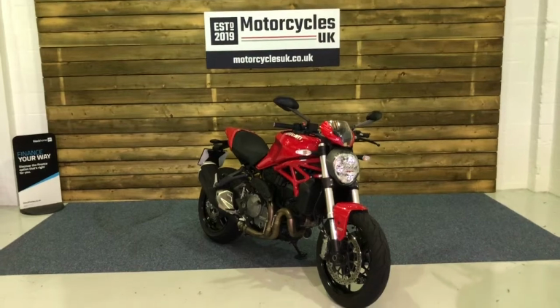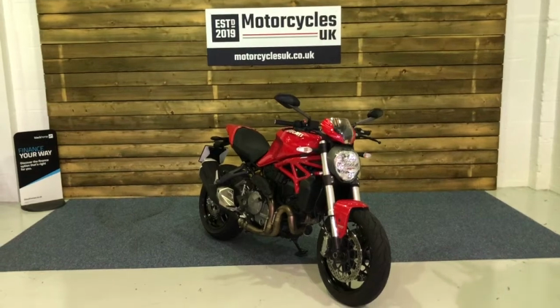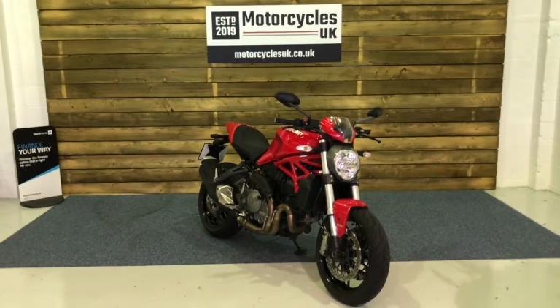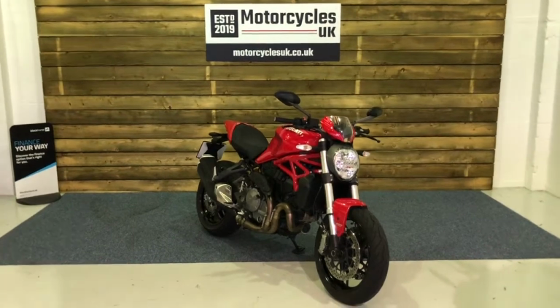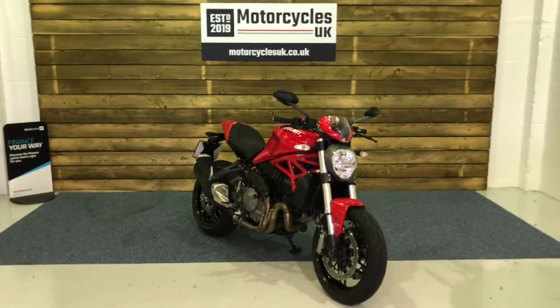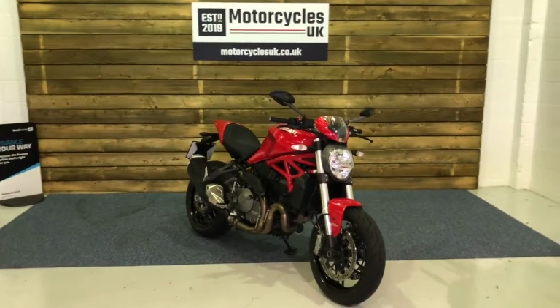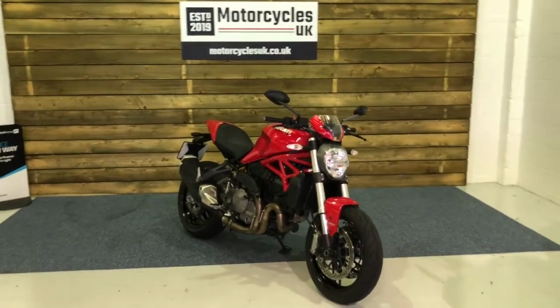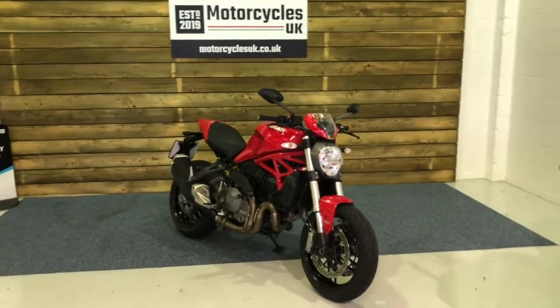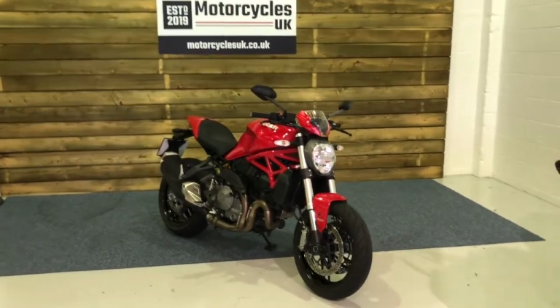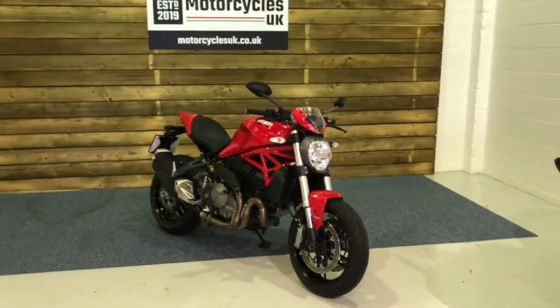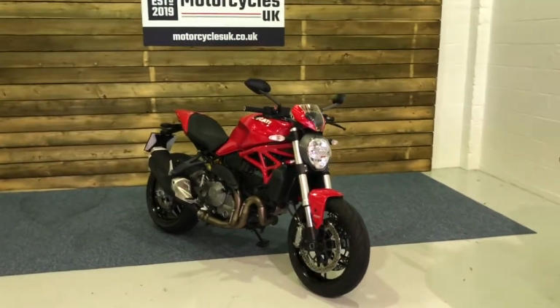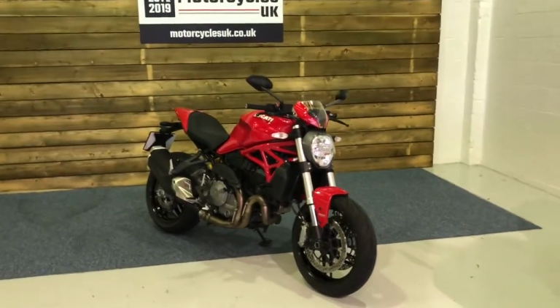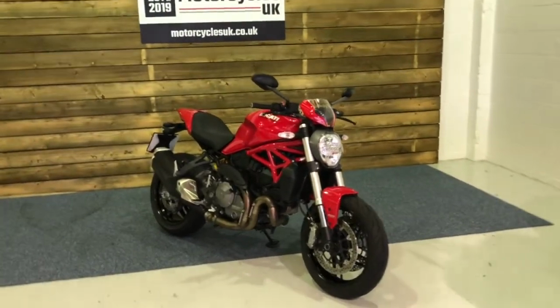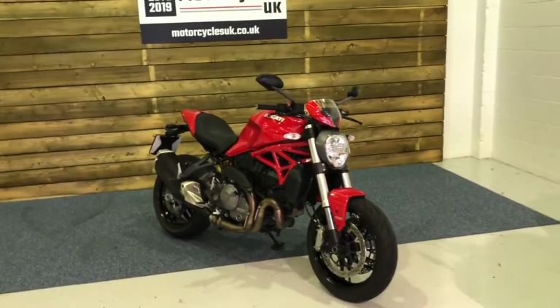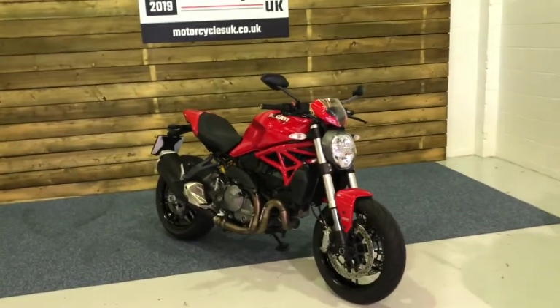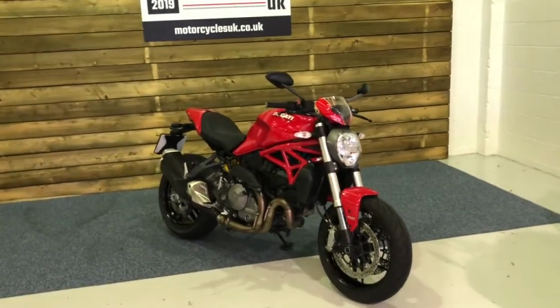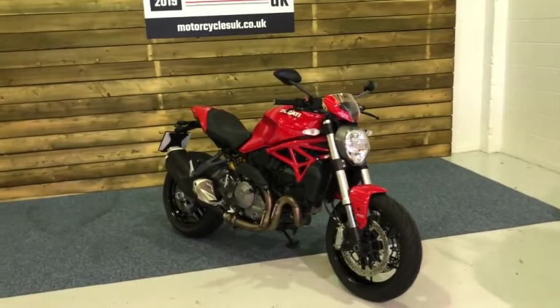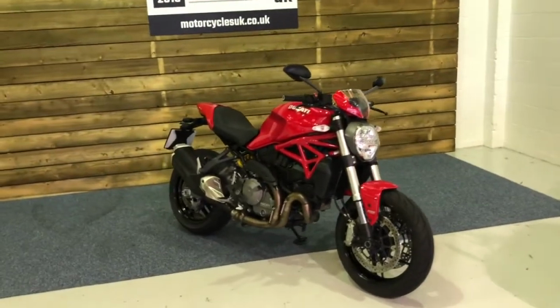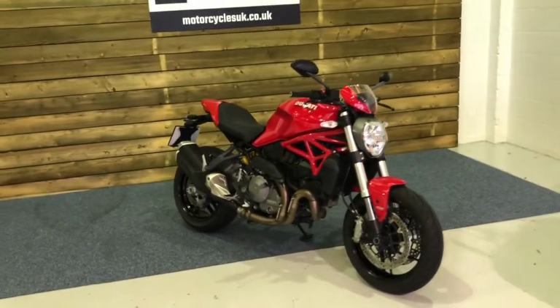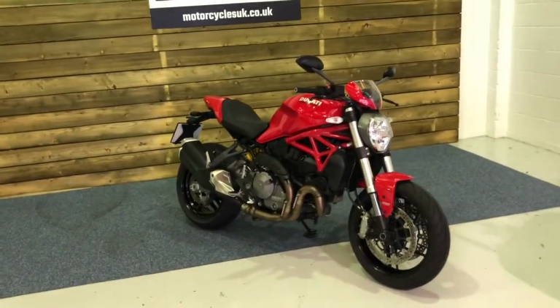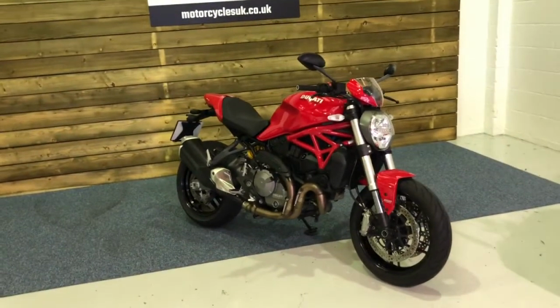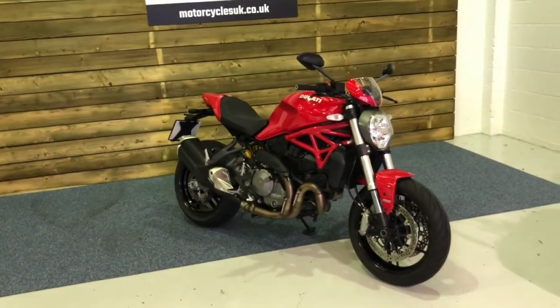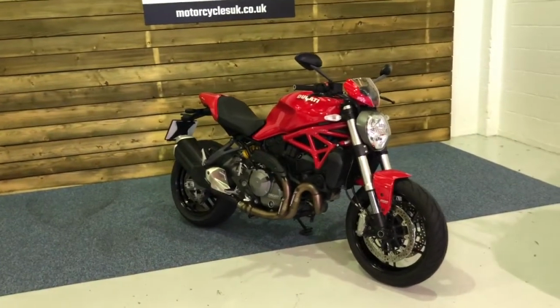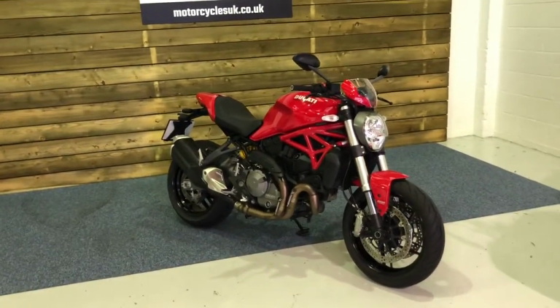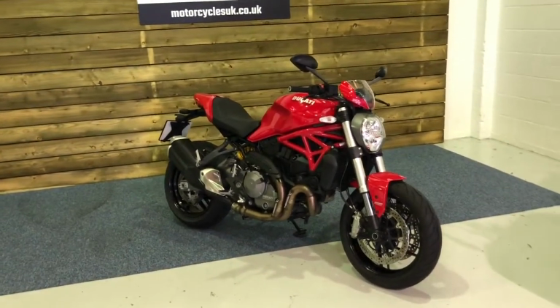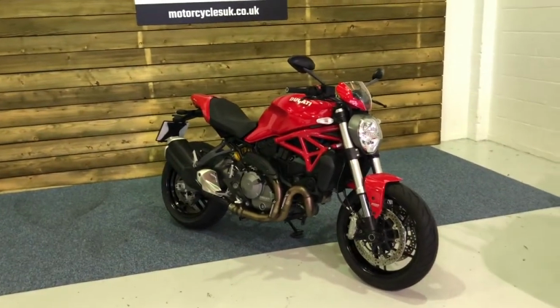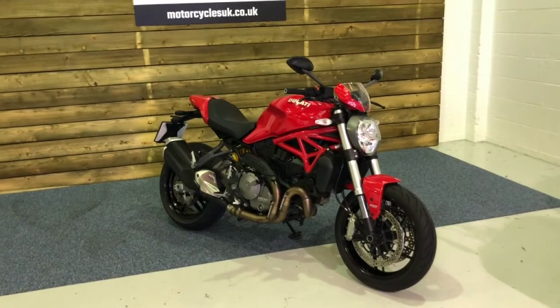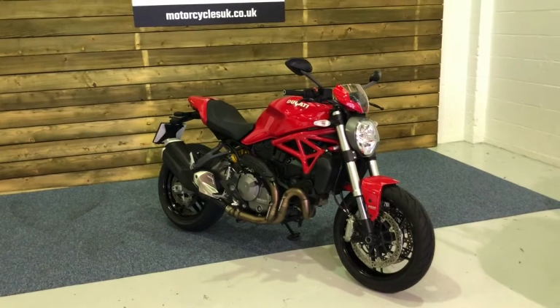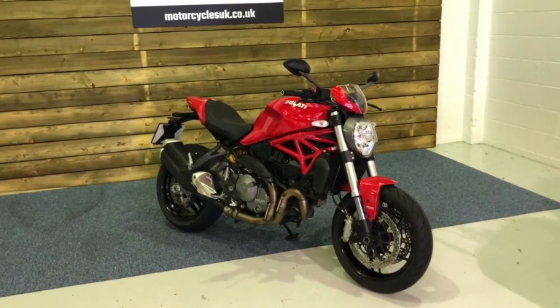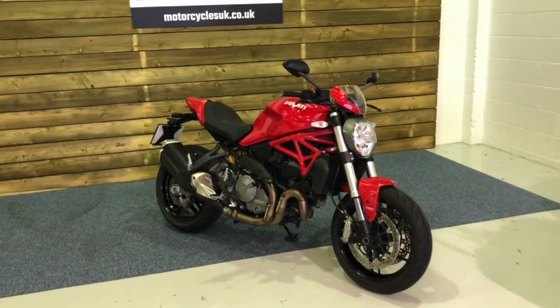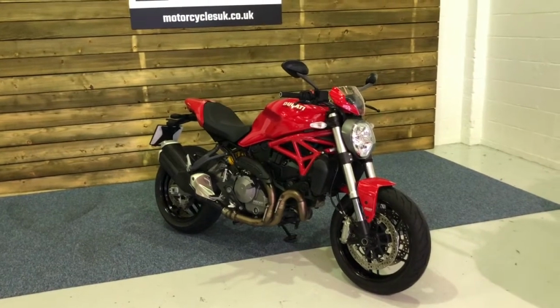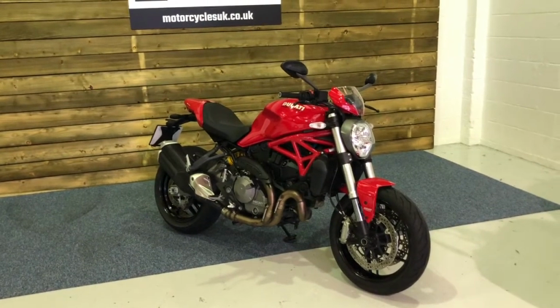Hi and welcome to Motorcycles UK. Today I'm going to show you a short video on this stunning Monster 821.